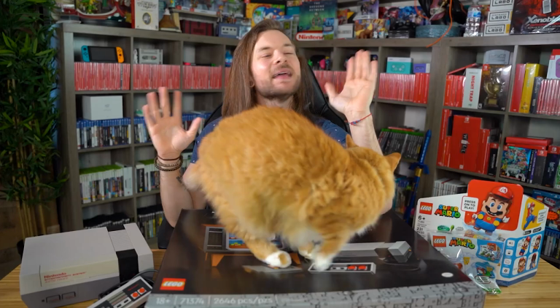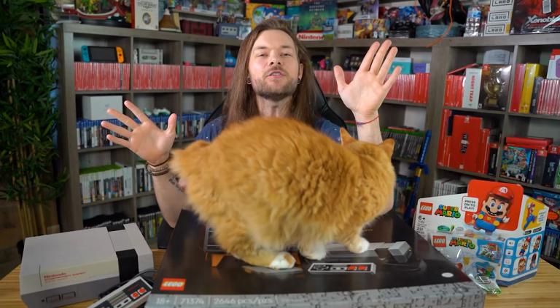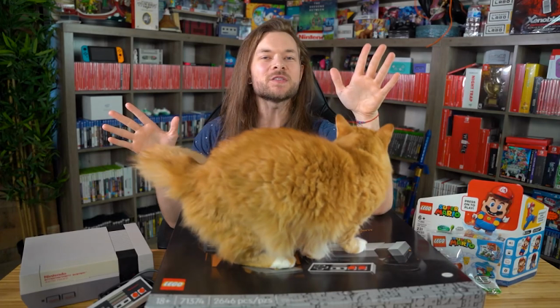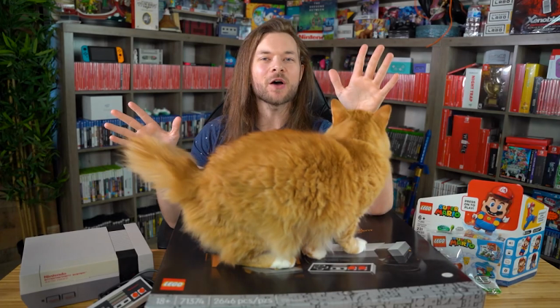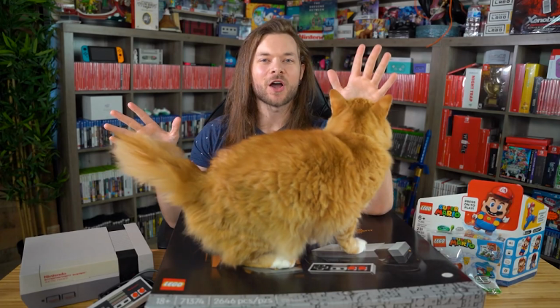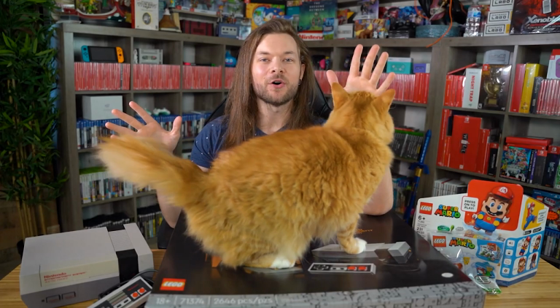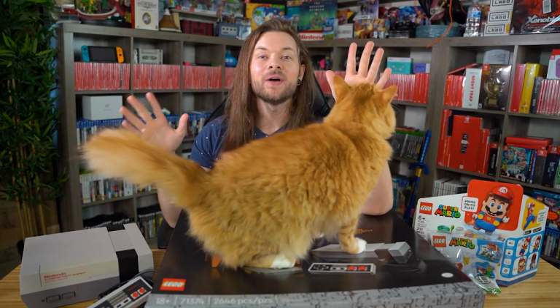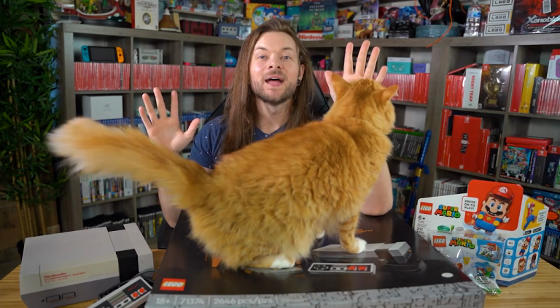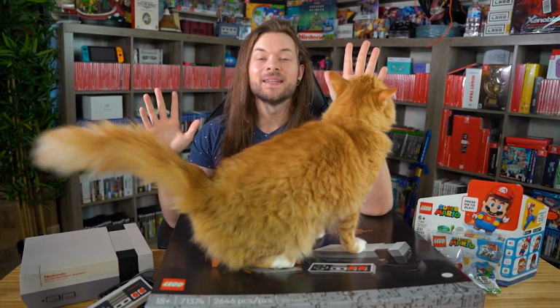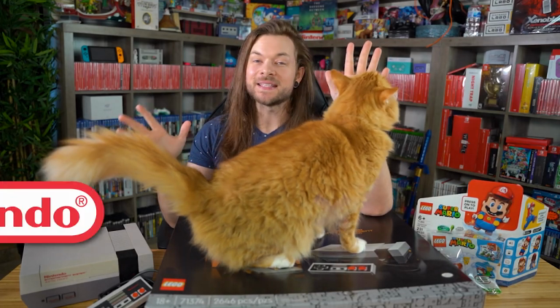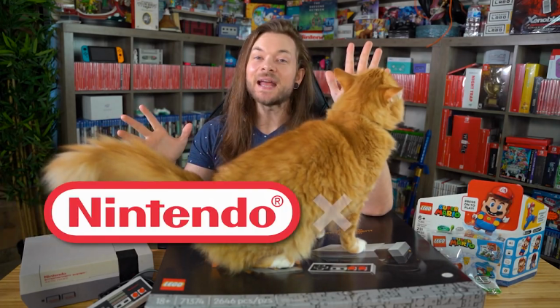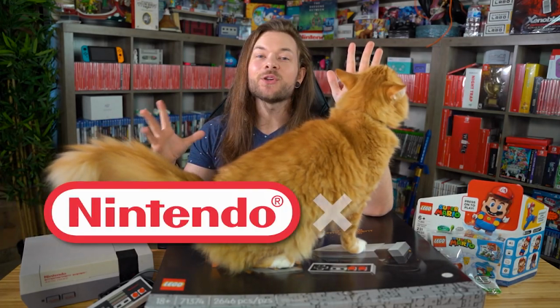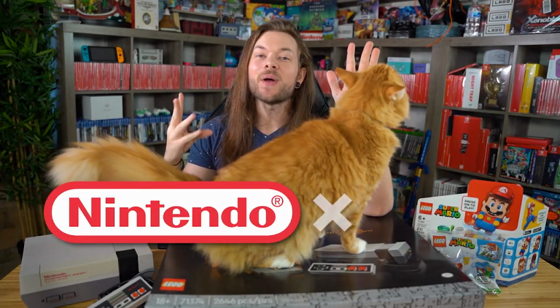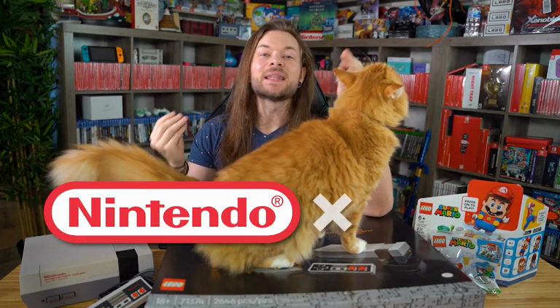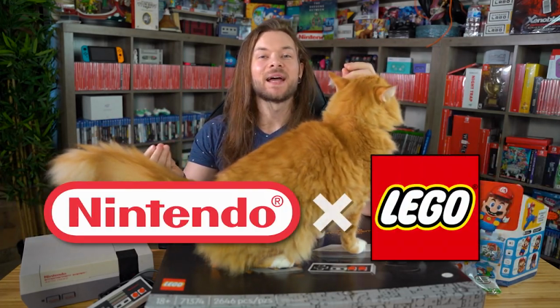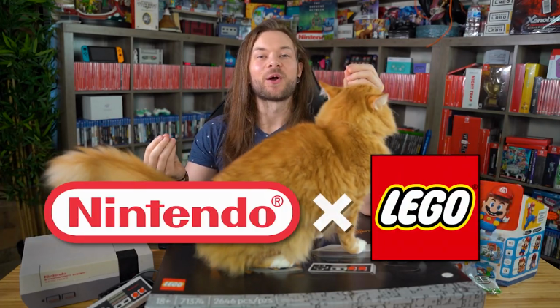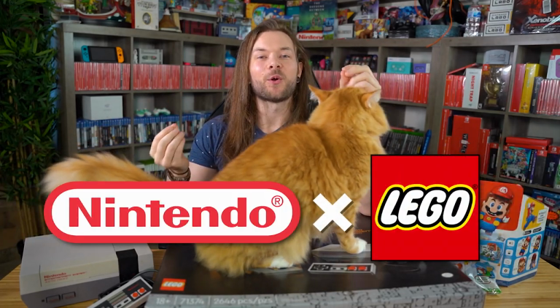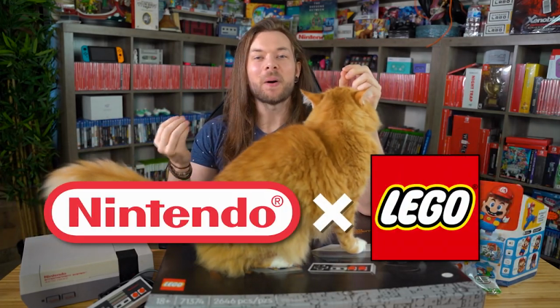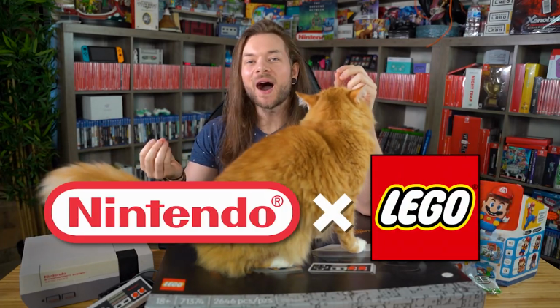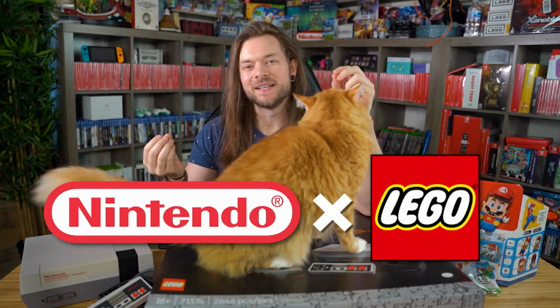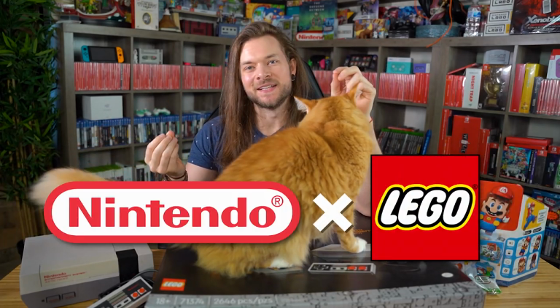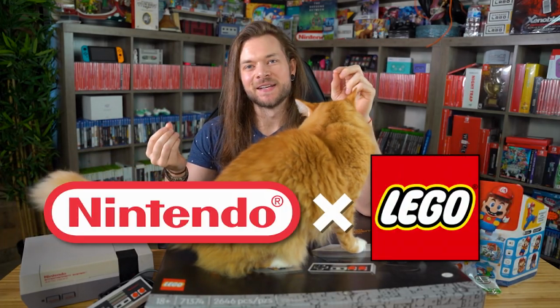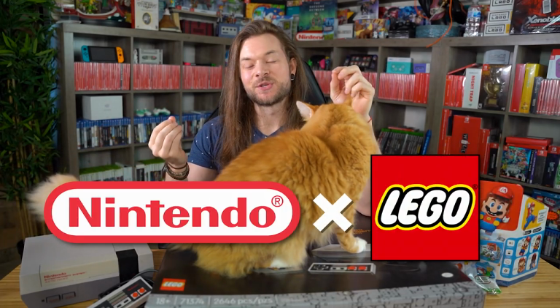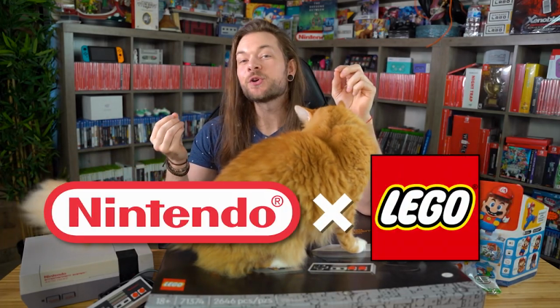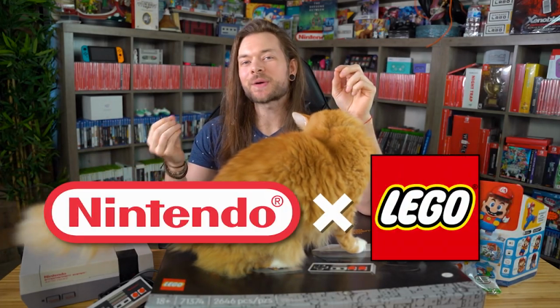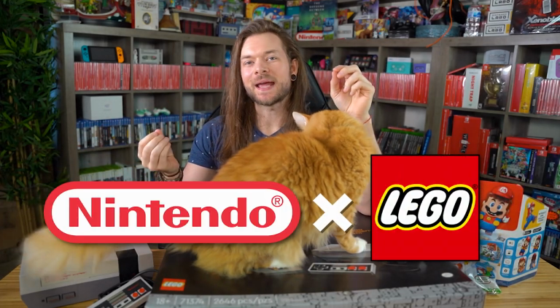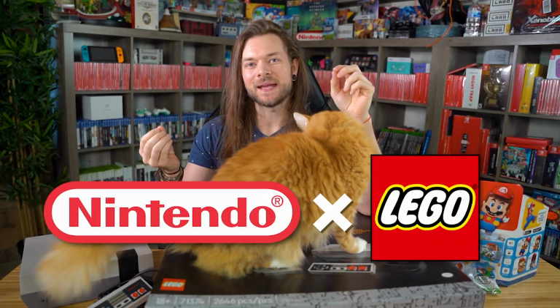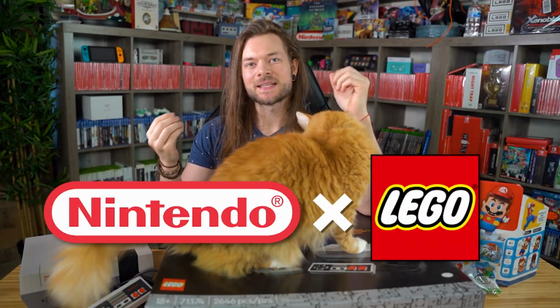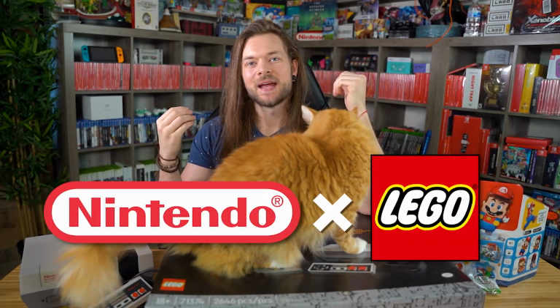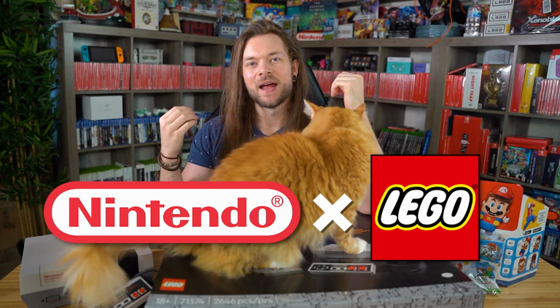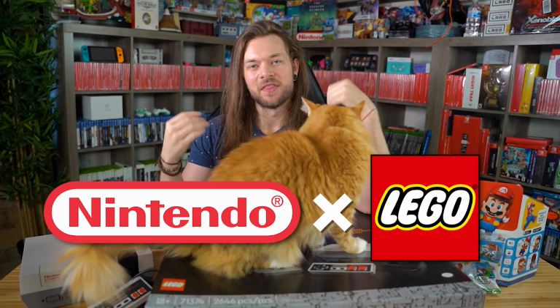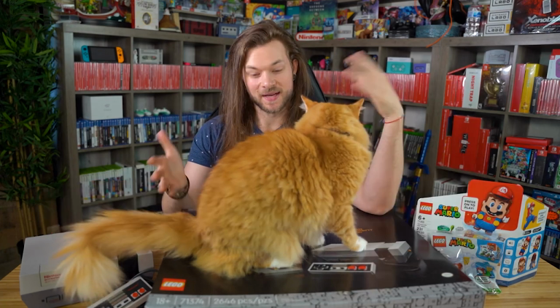If you don't know, Nintendo and Lego partnered to create this.